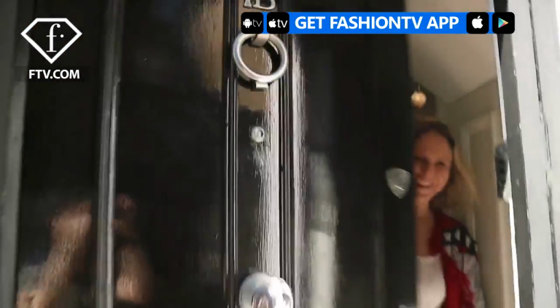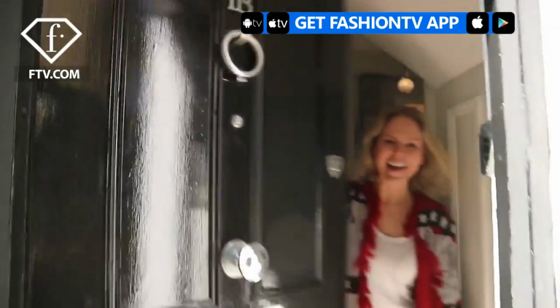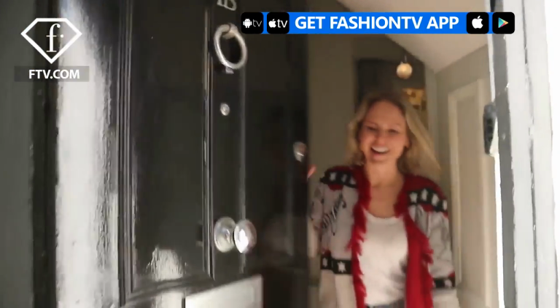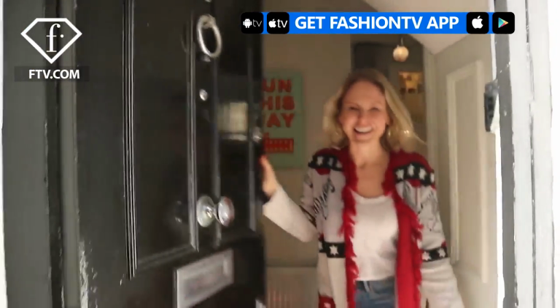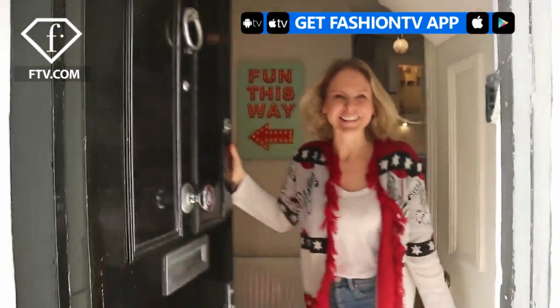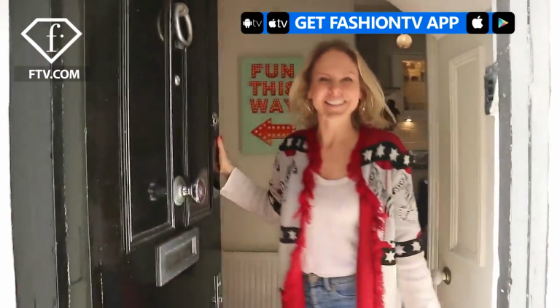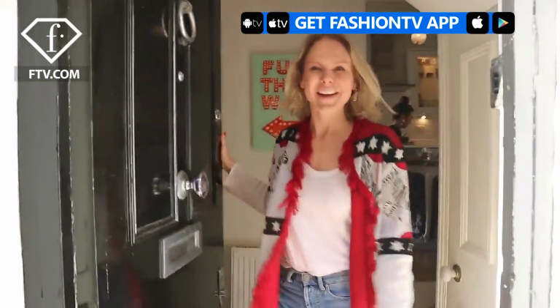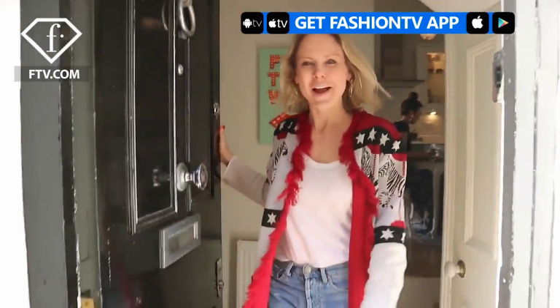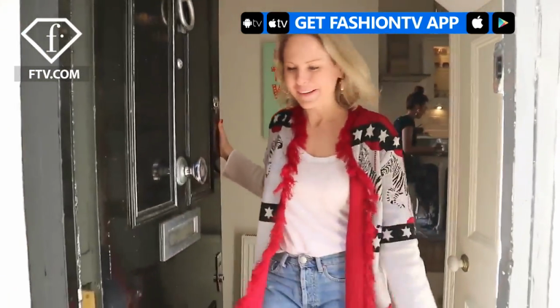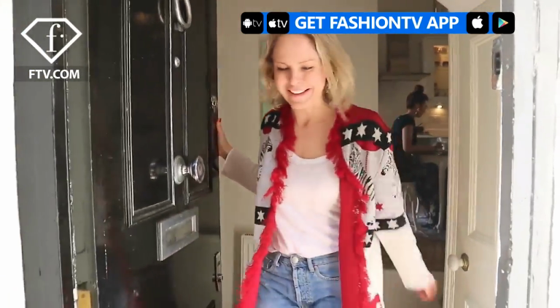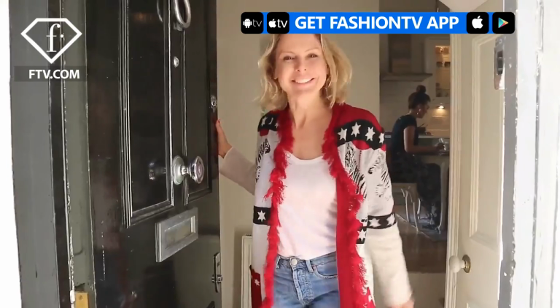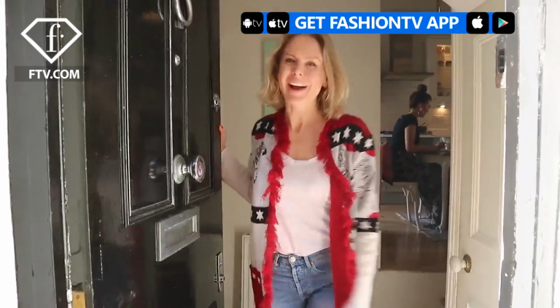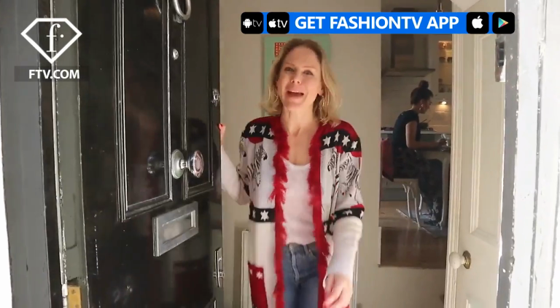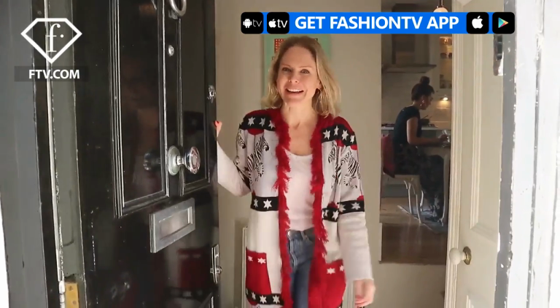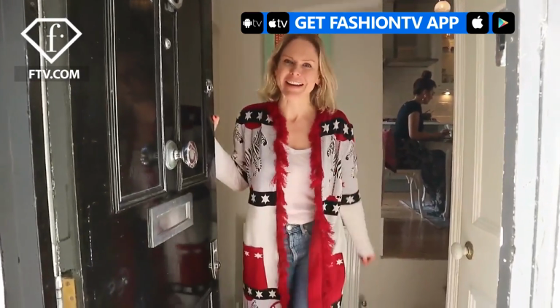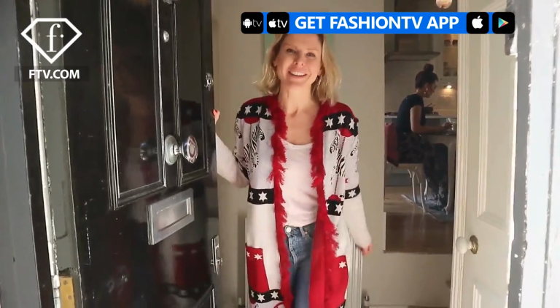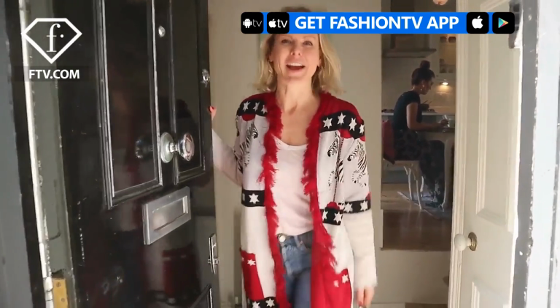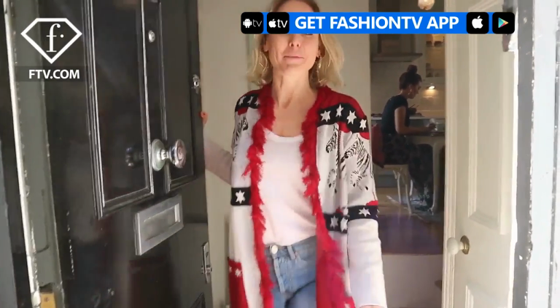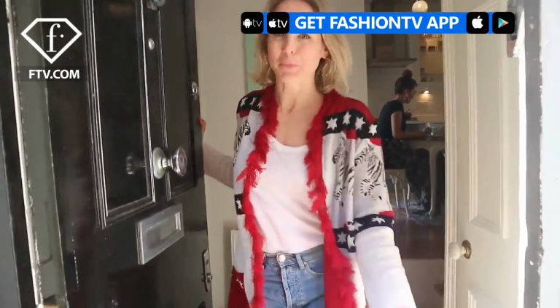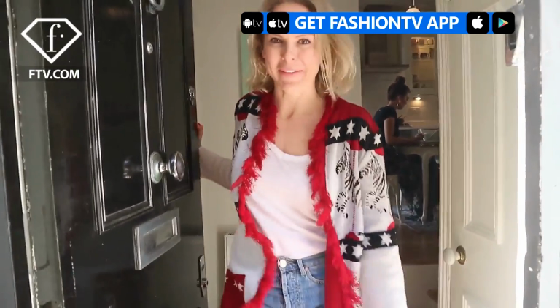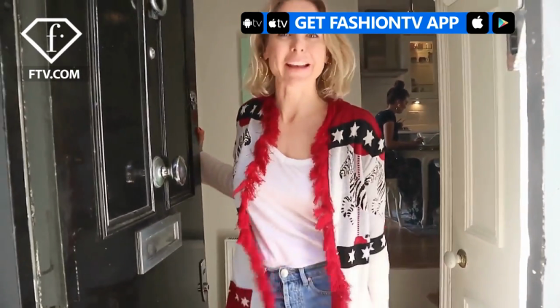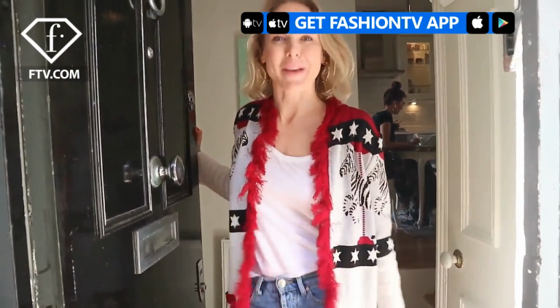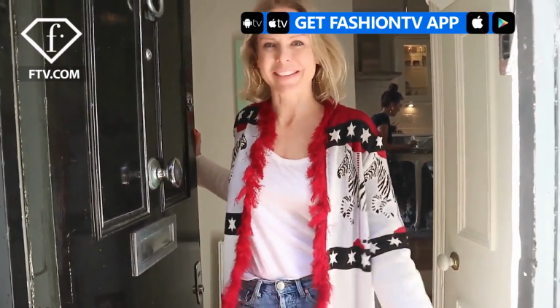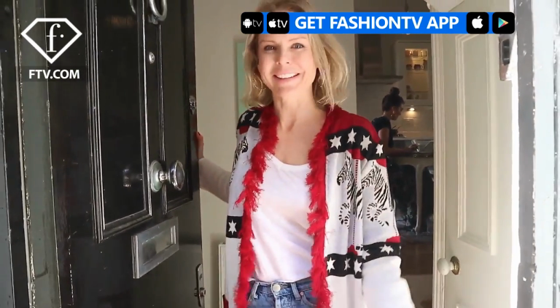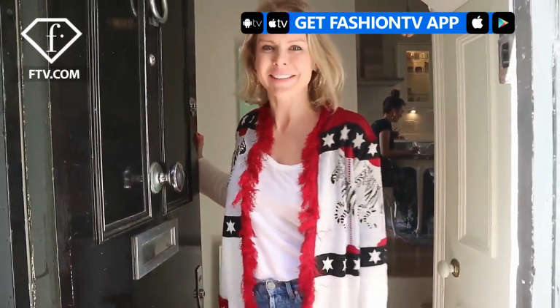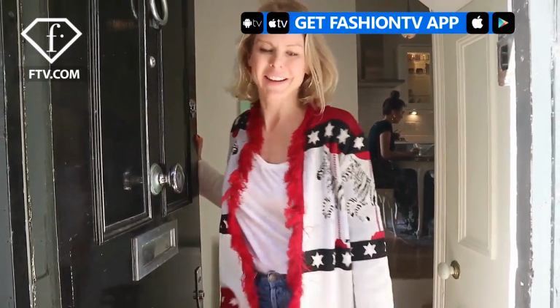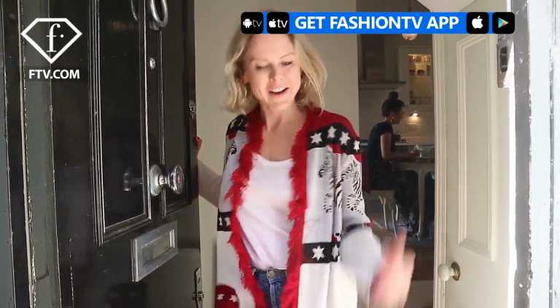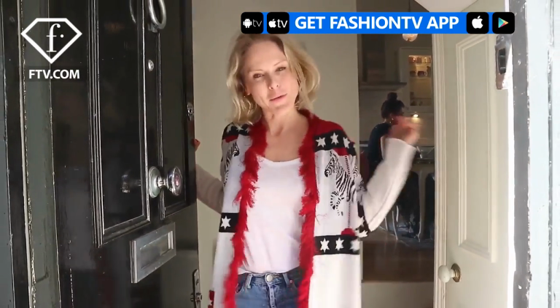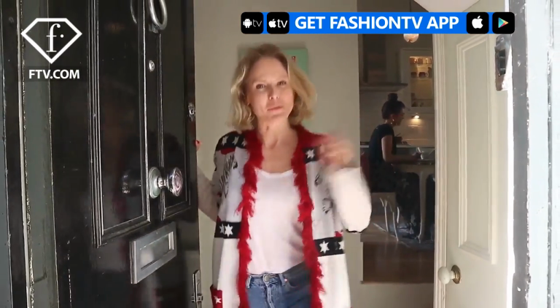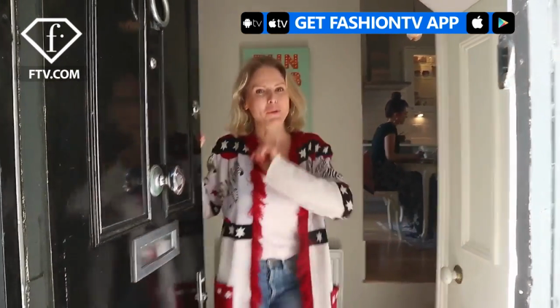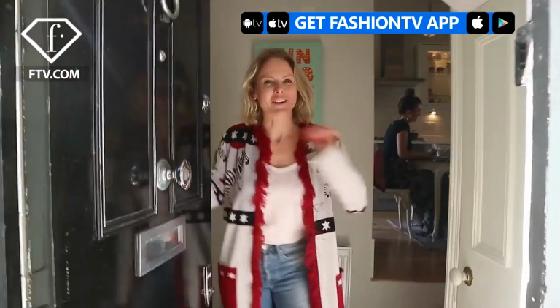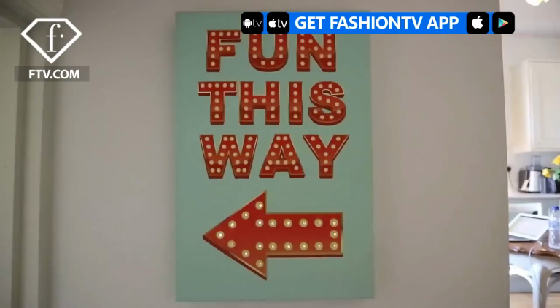Hey, come on in. I'm Hayley, my brand's Hayley Menzies. Come and see my world.